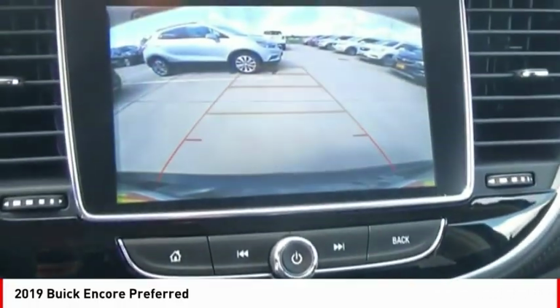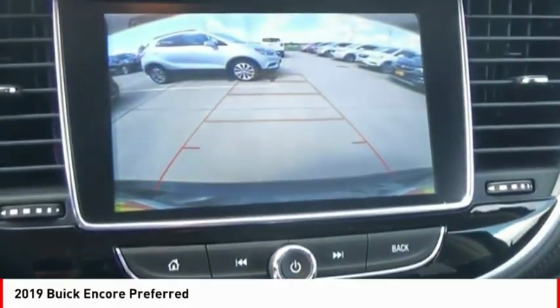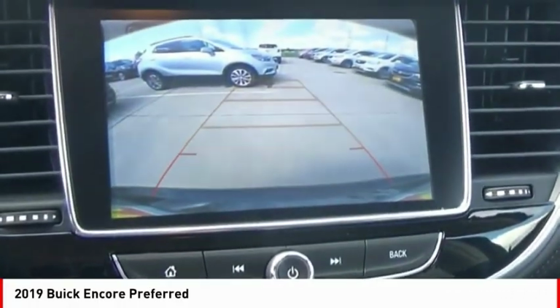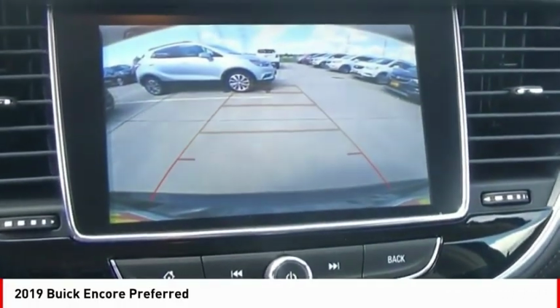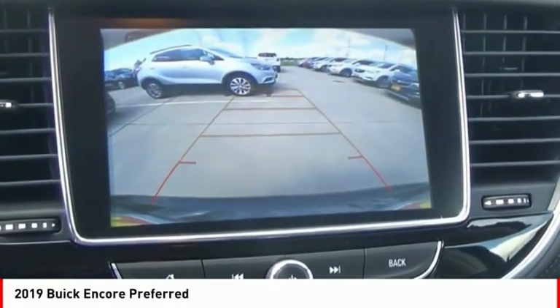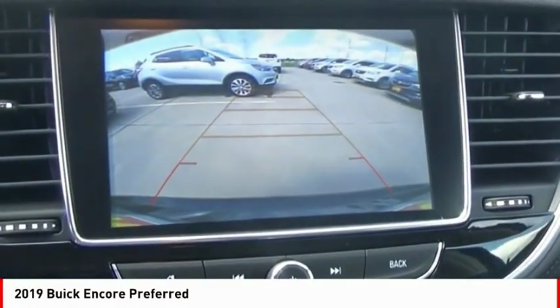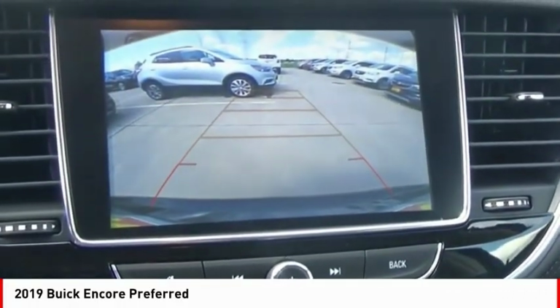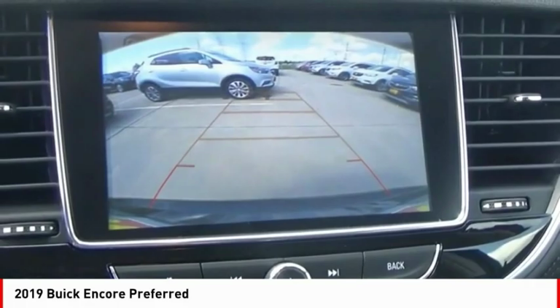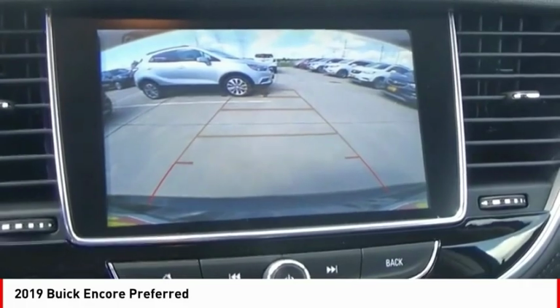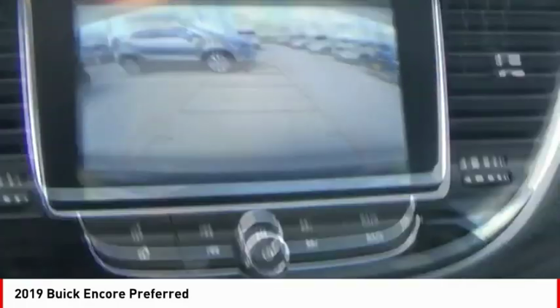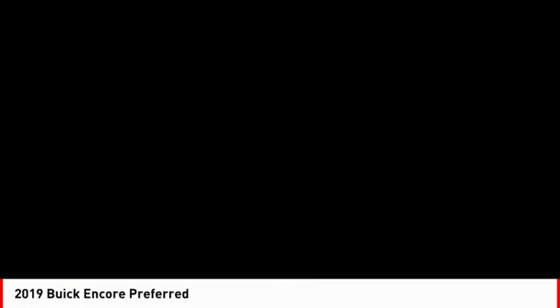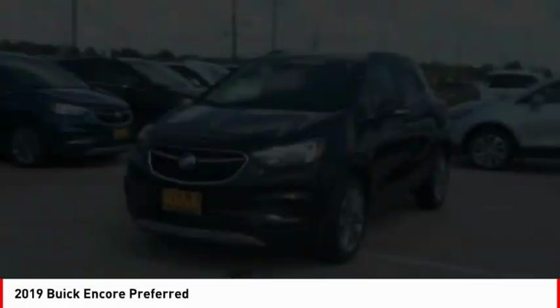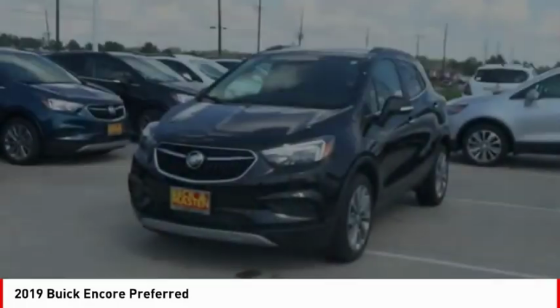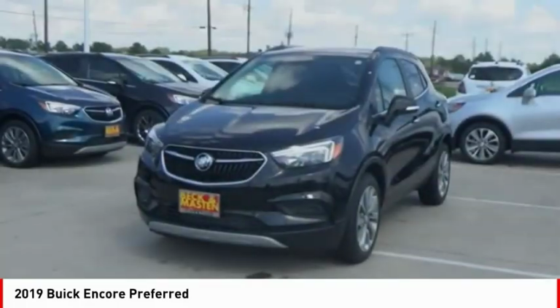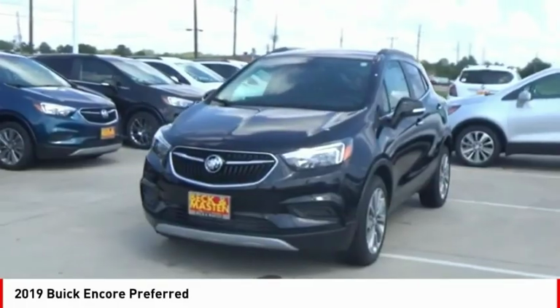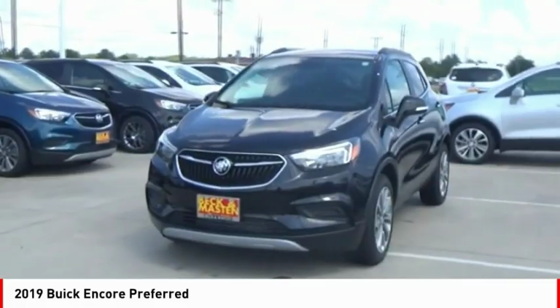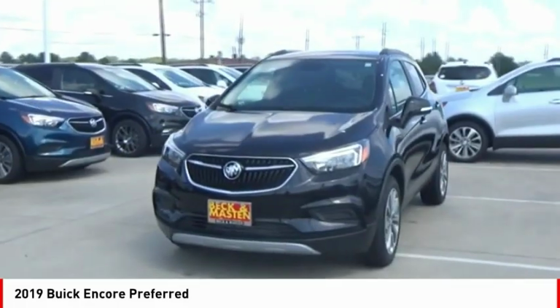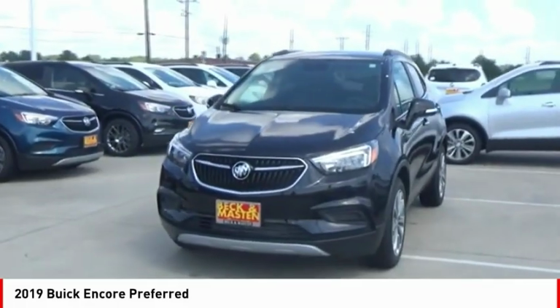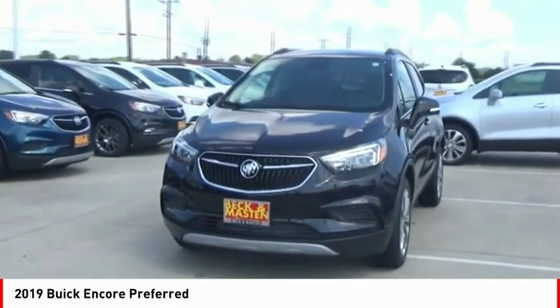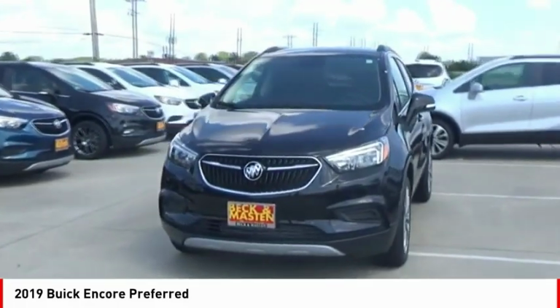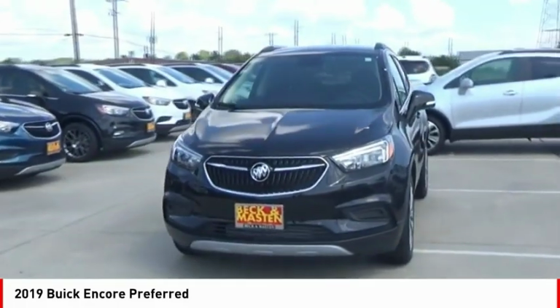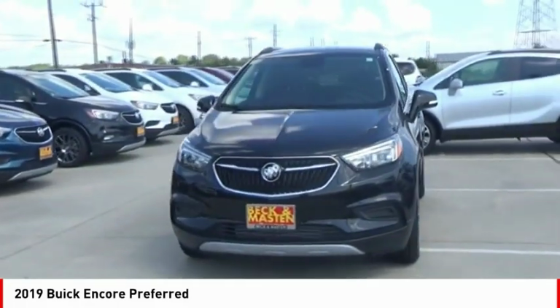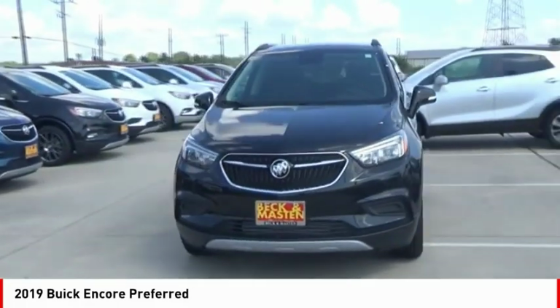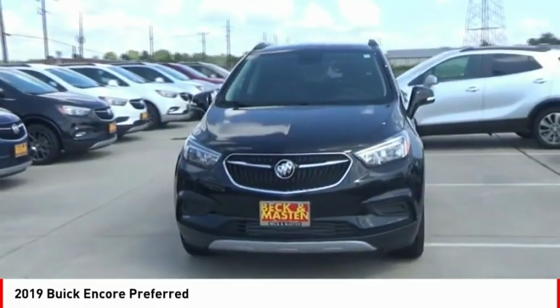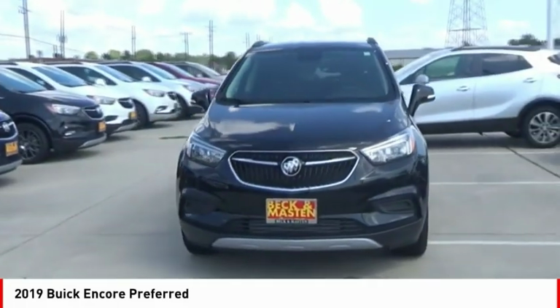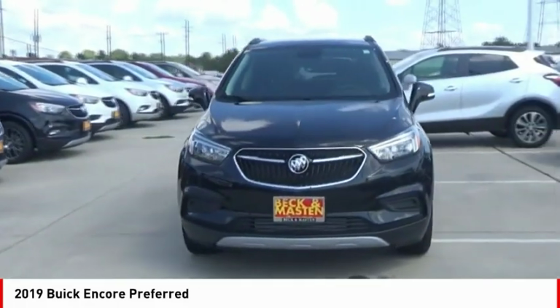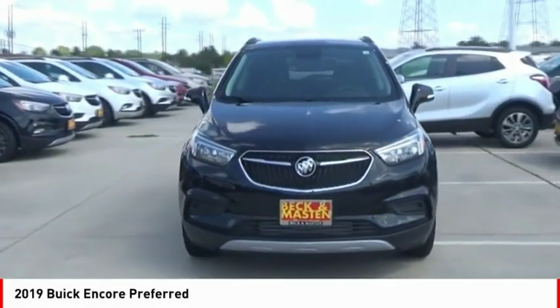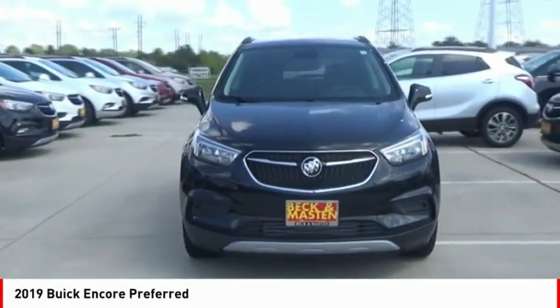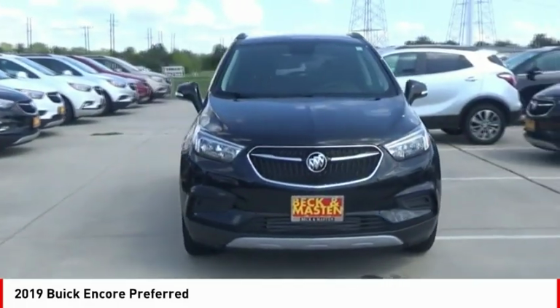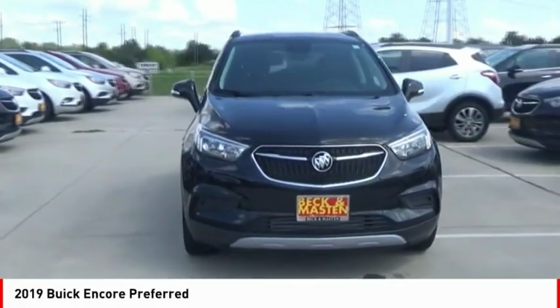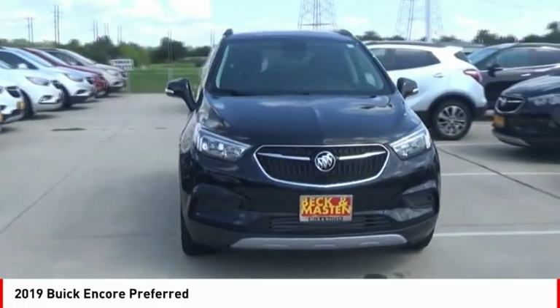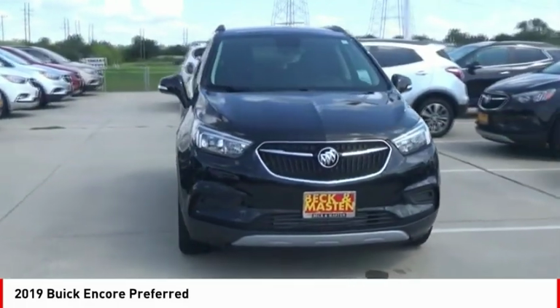Airbags, front knee airbags, and Wi-Fi hotspot compatible. Come take a test drive today.